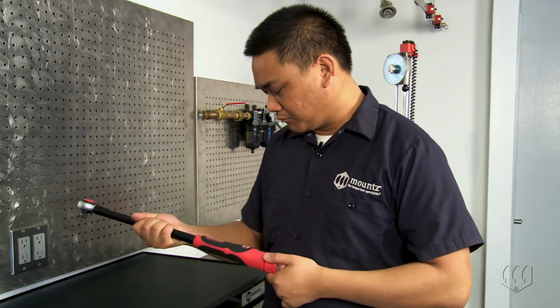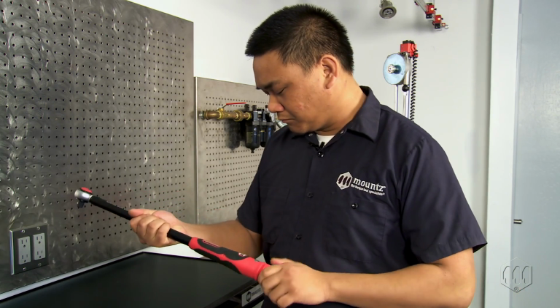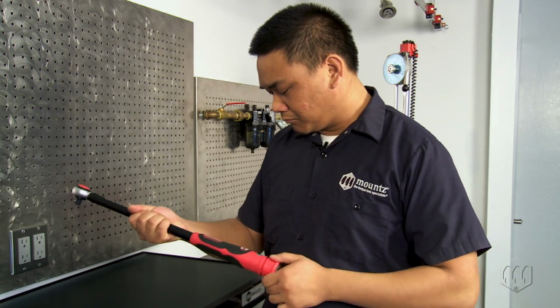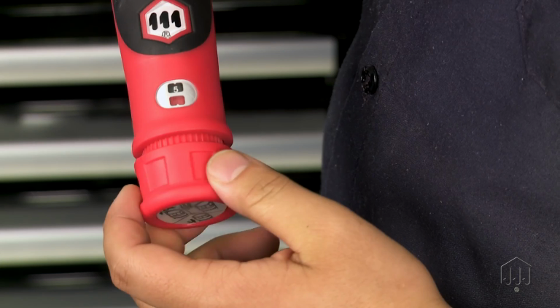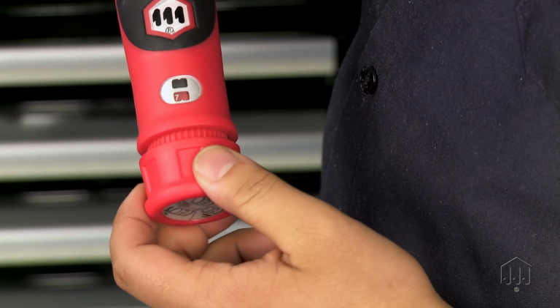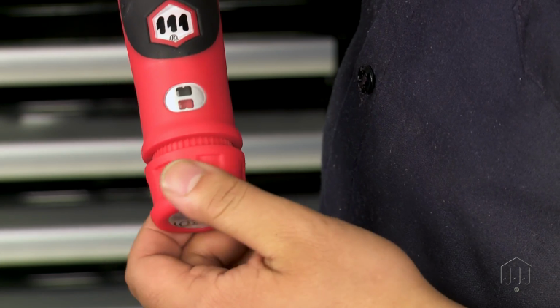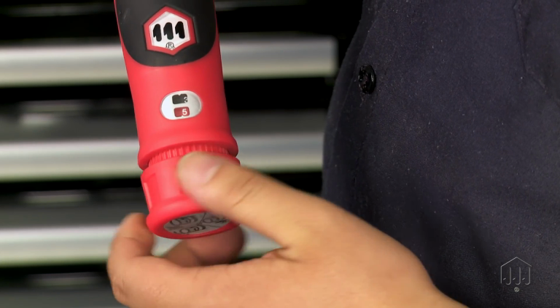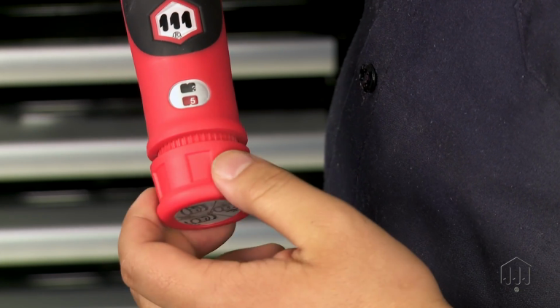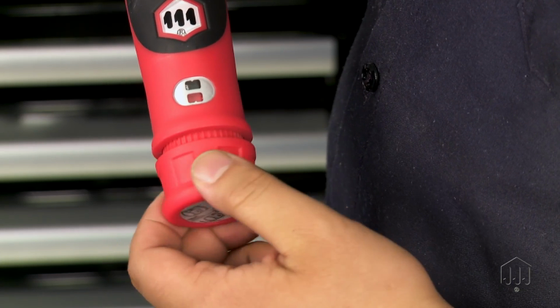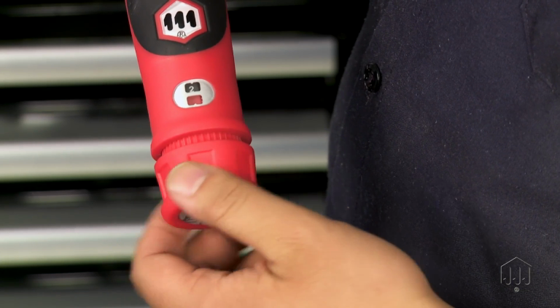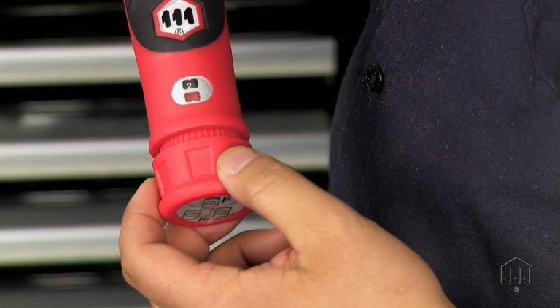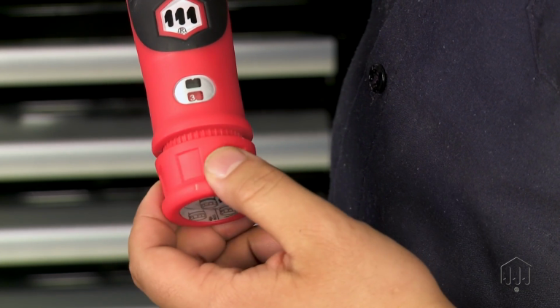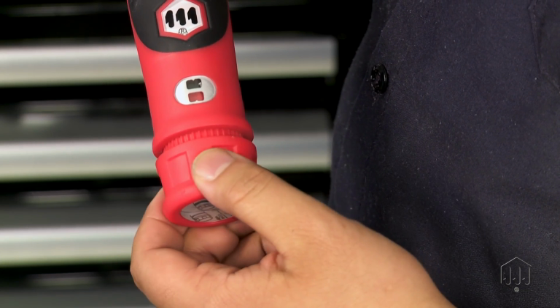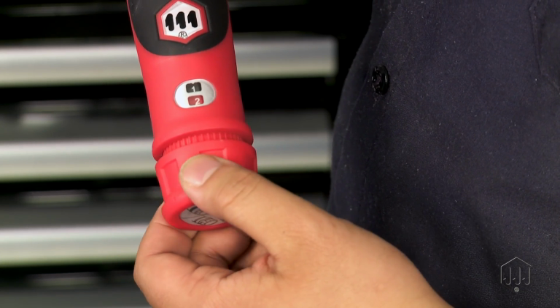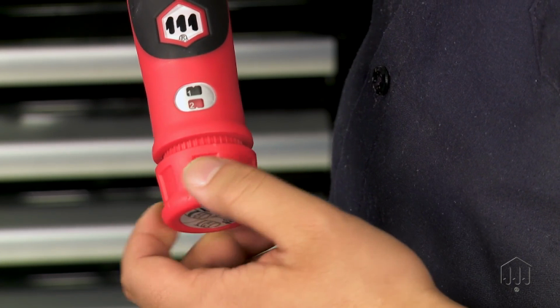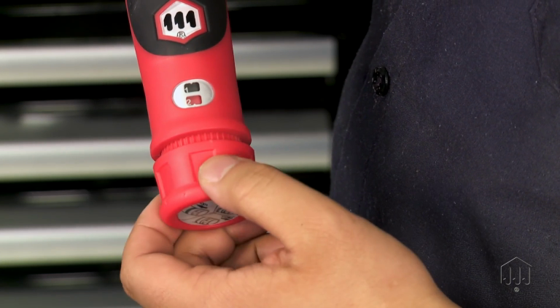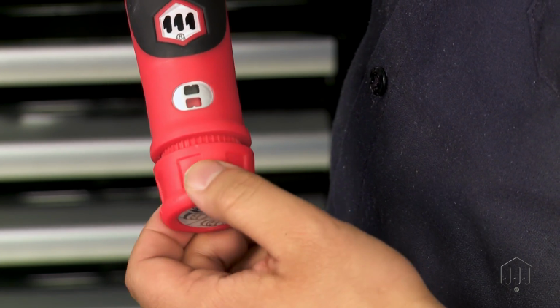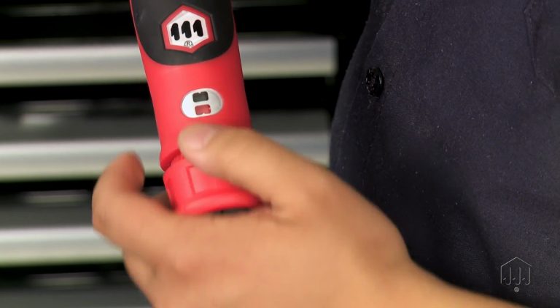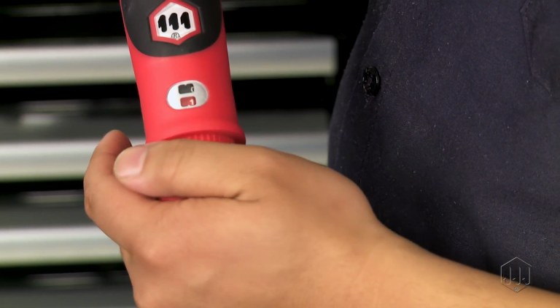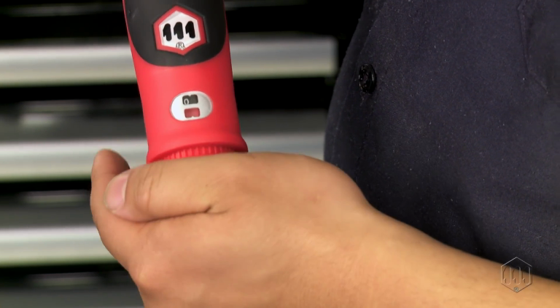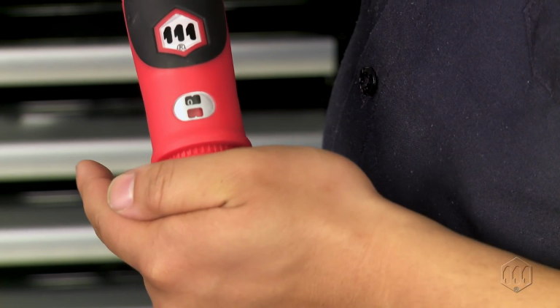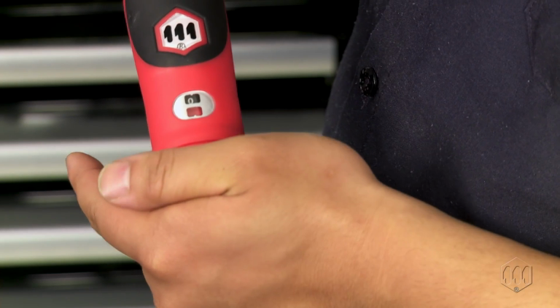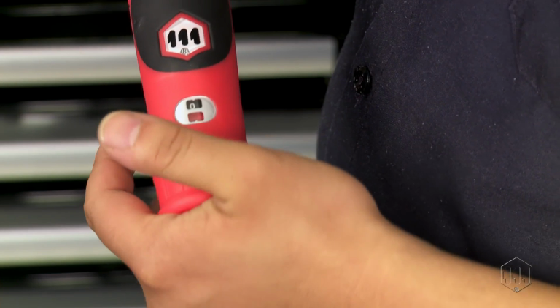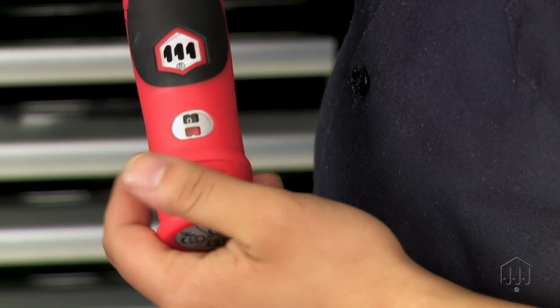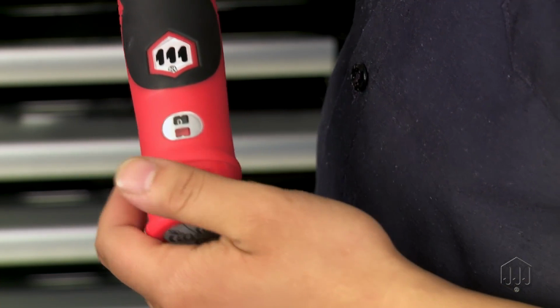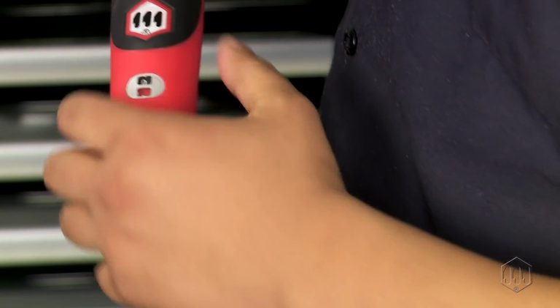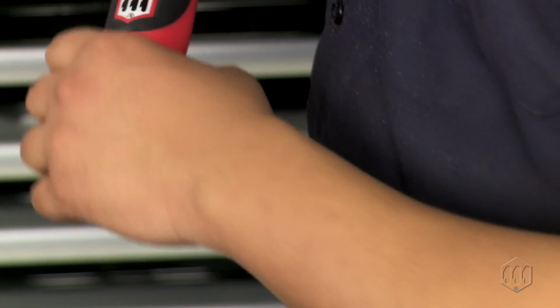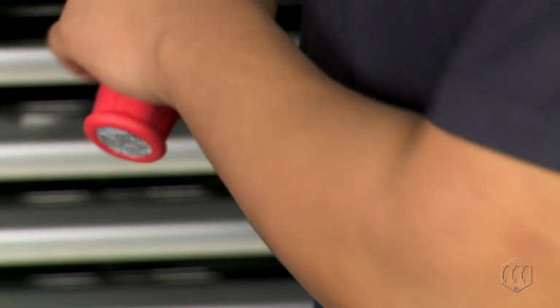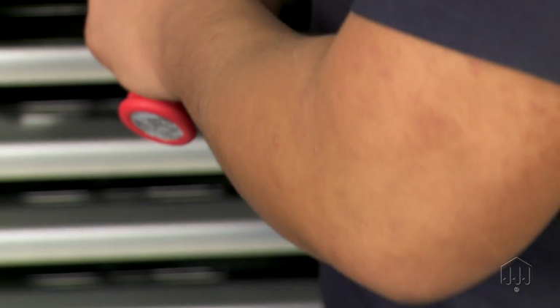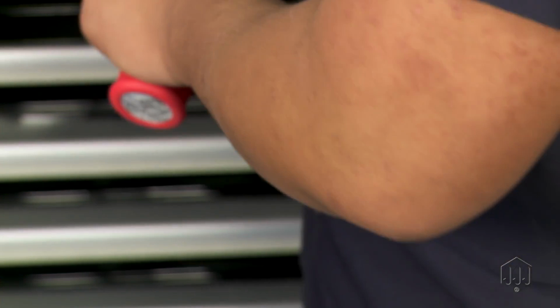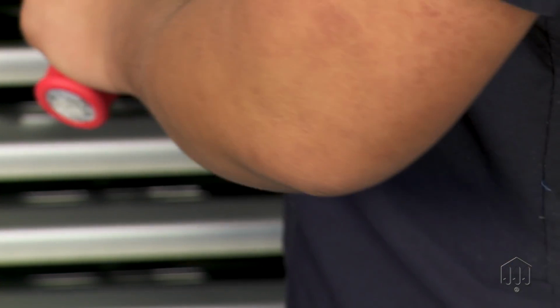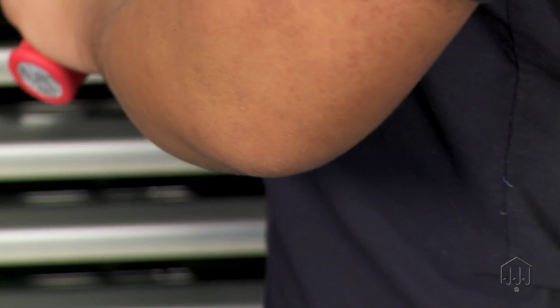When finished, always adjust the tool back to the minimum setting for storage to maintain best accuracy.